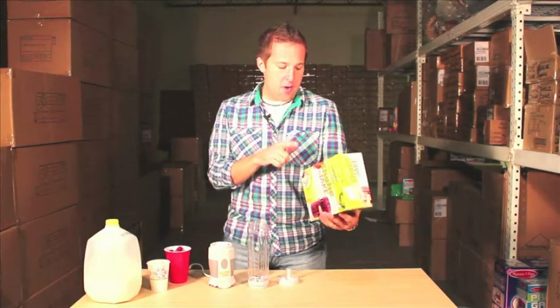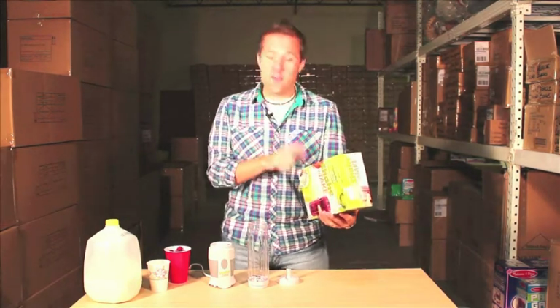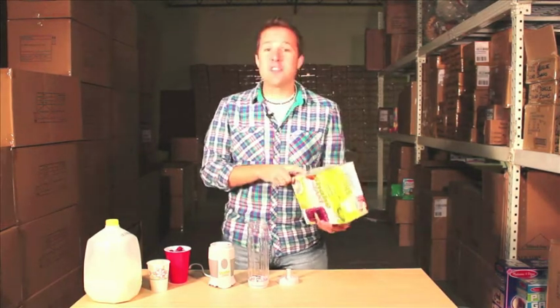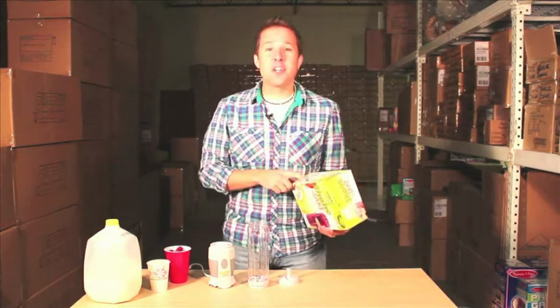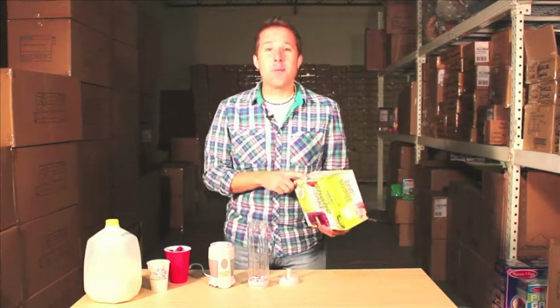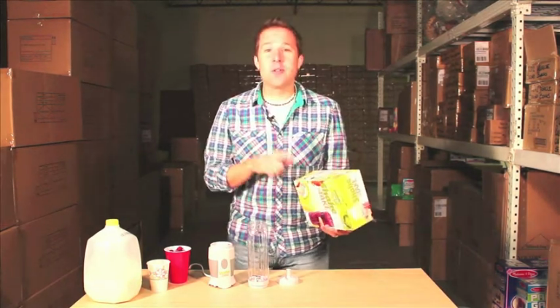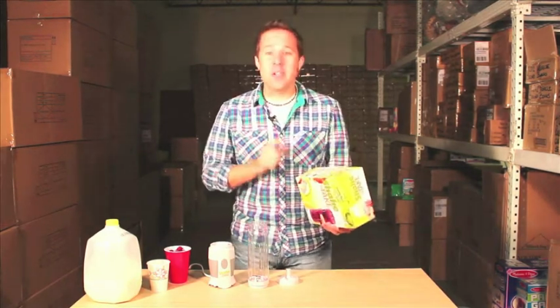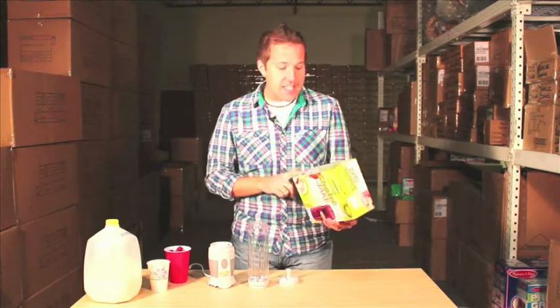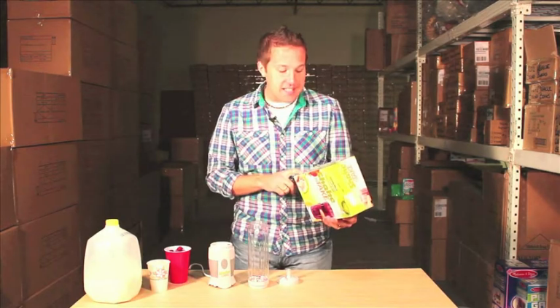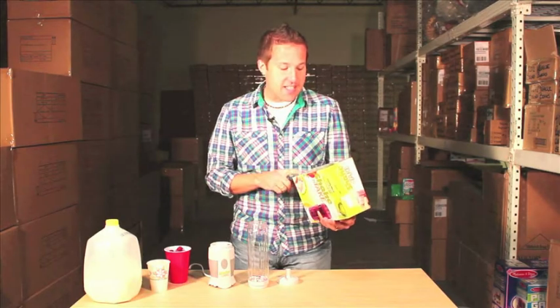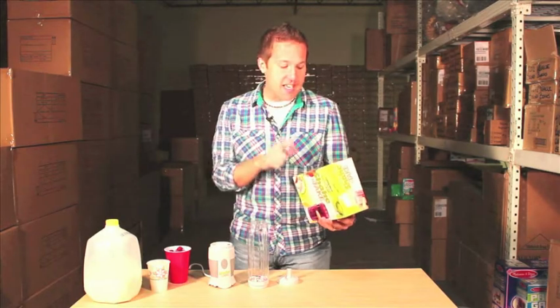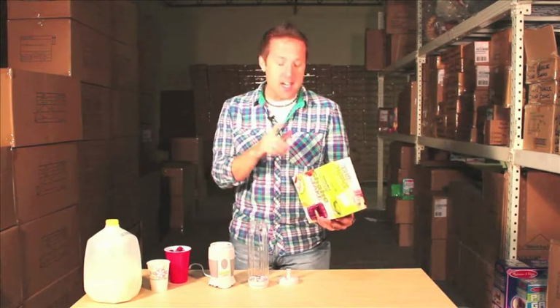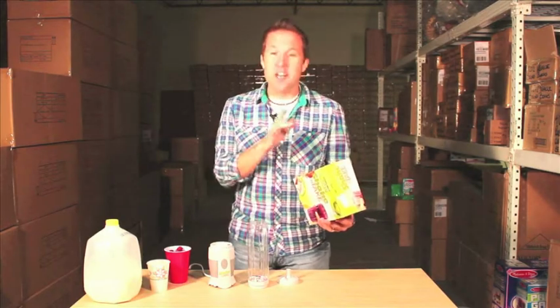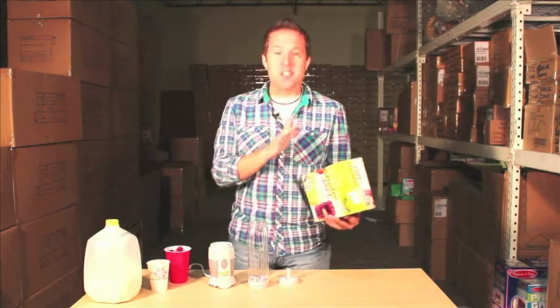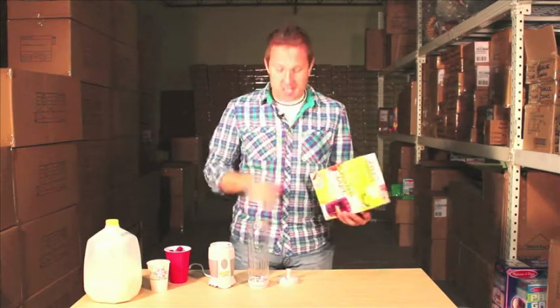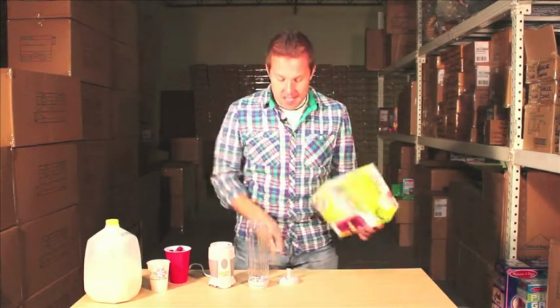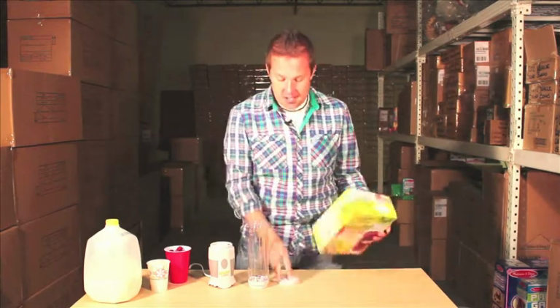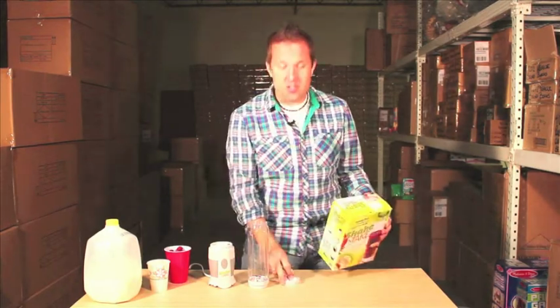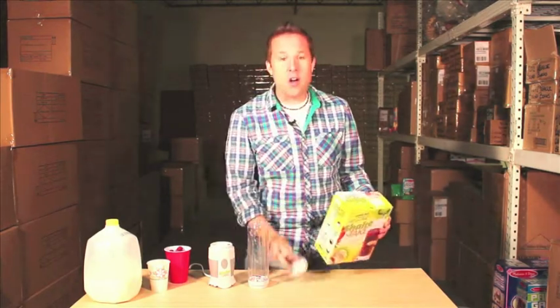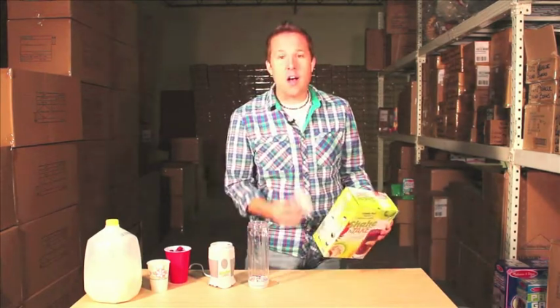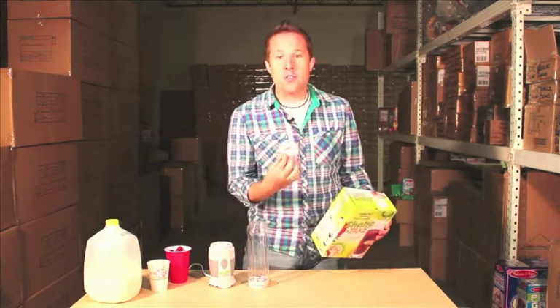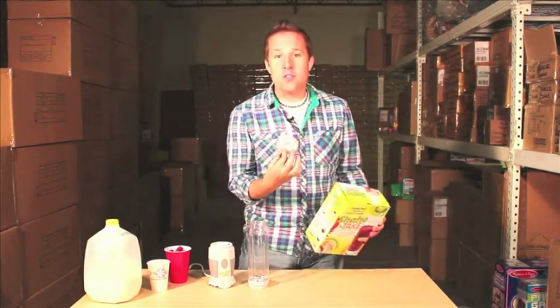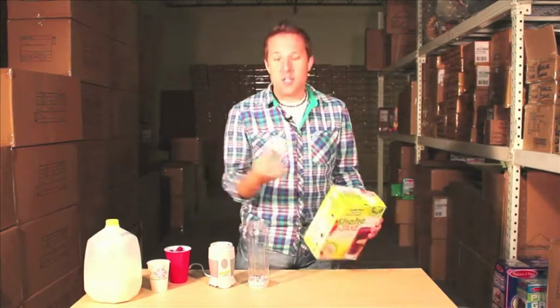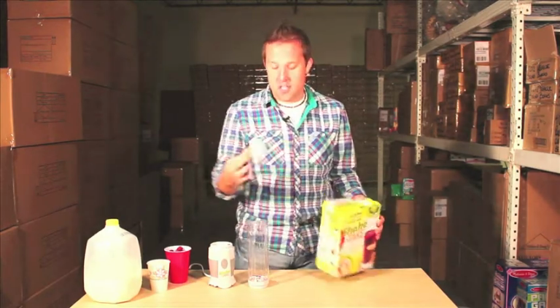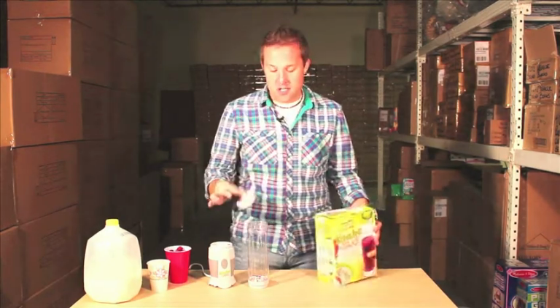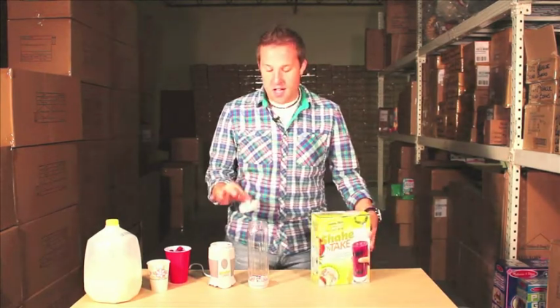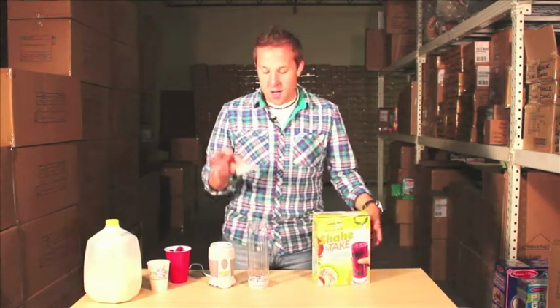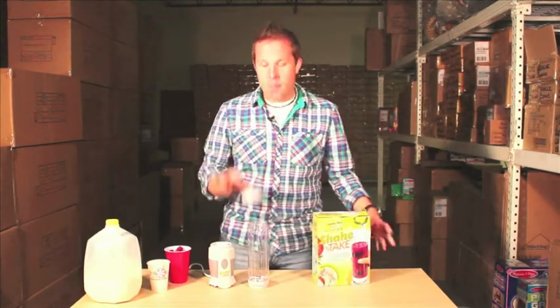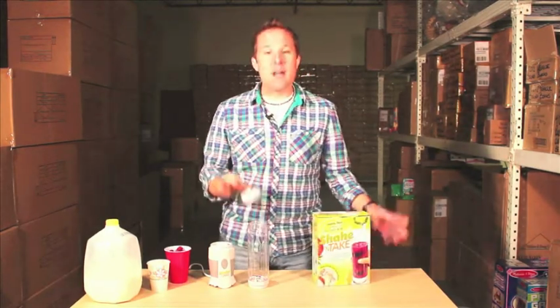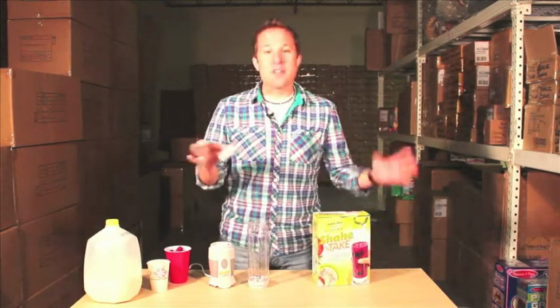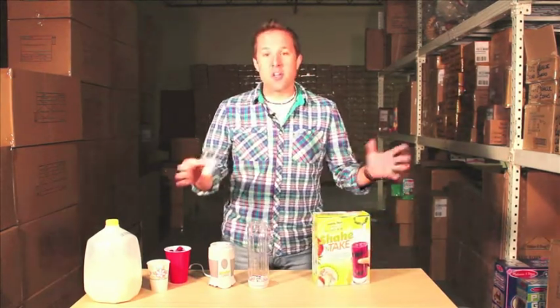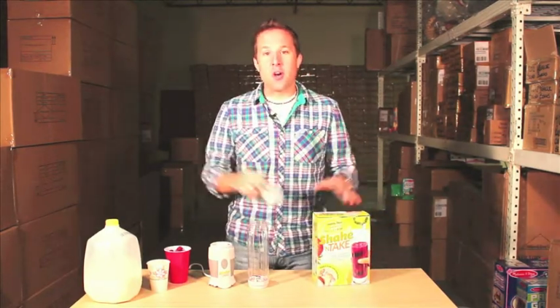It fits in your cup holder. It's easy to clean. There's an easy straw. So you can just blend this and go.